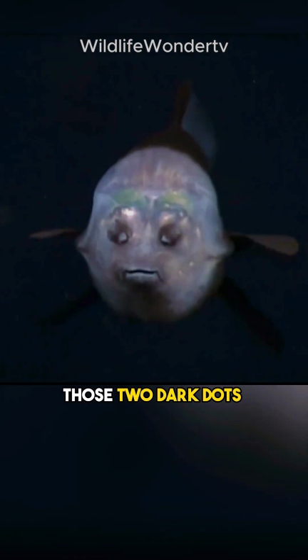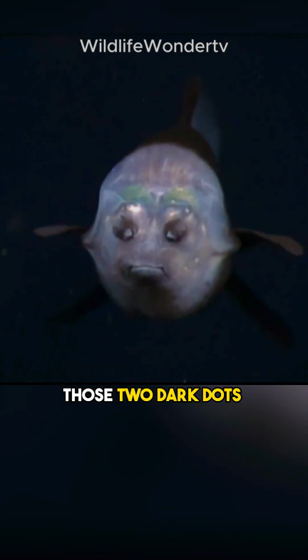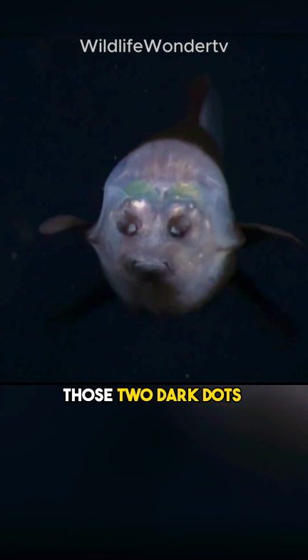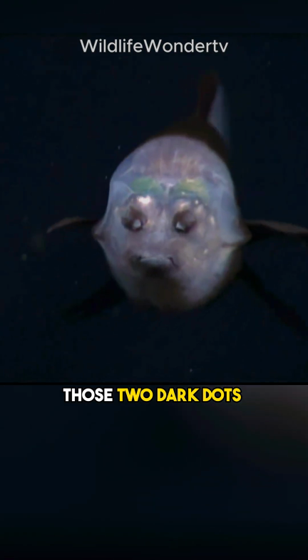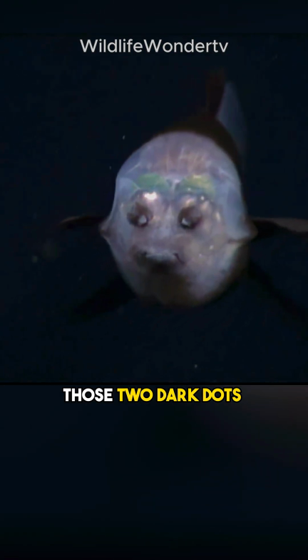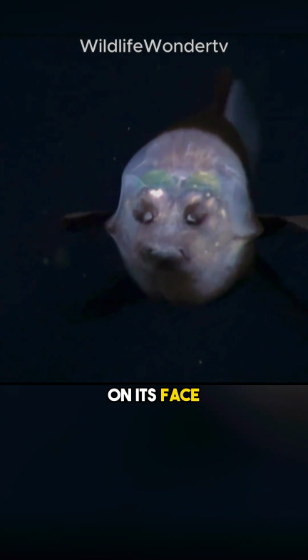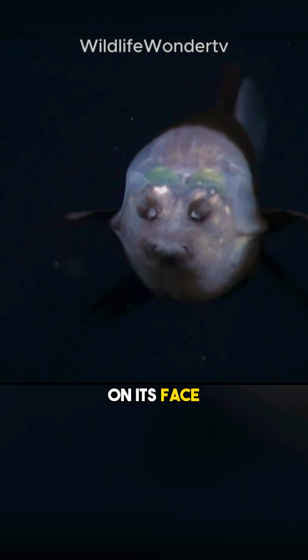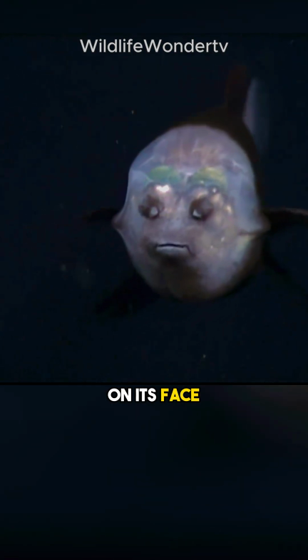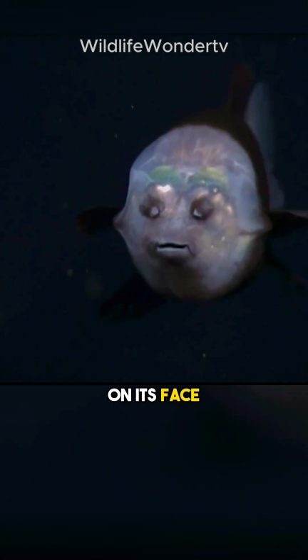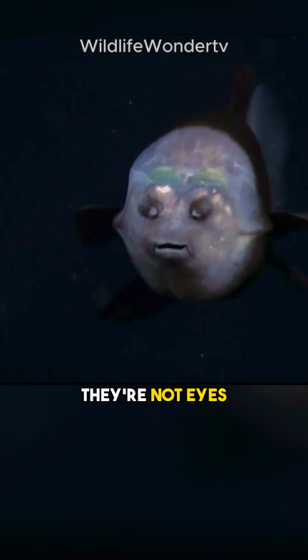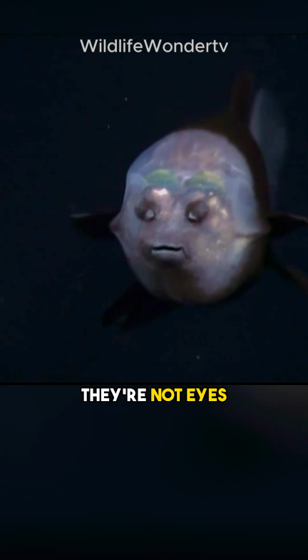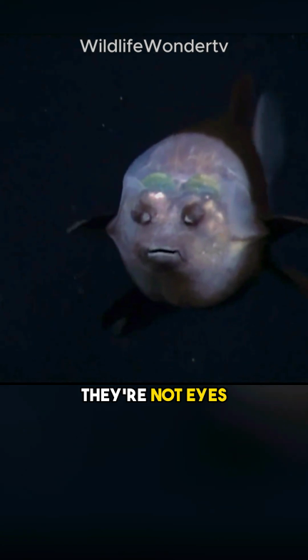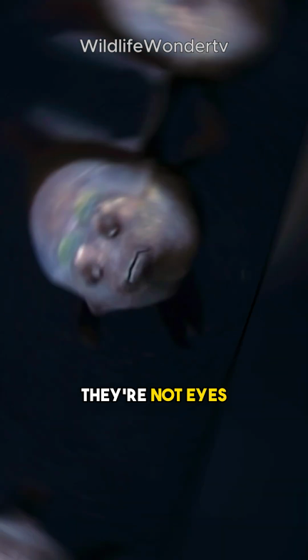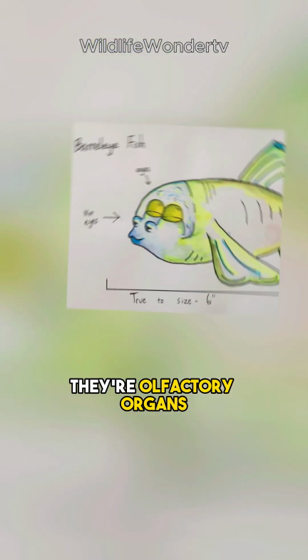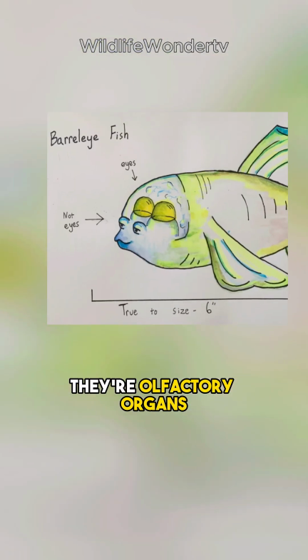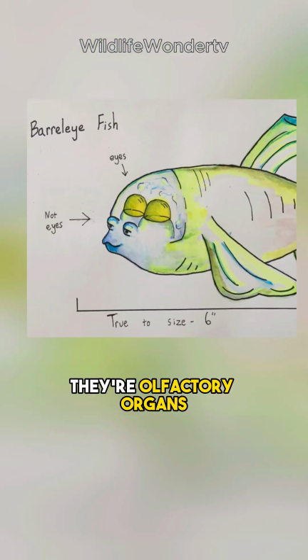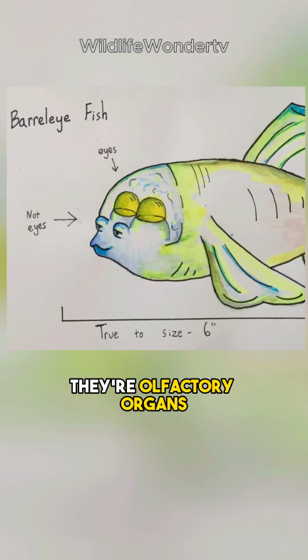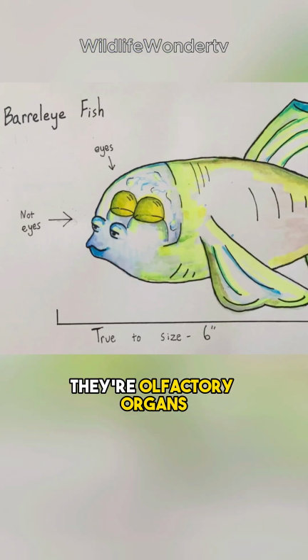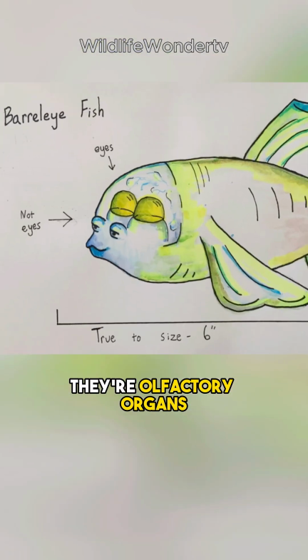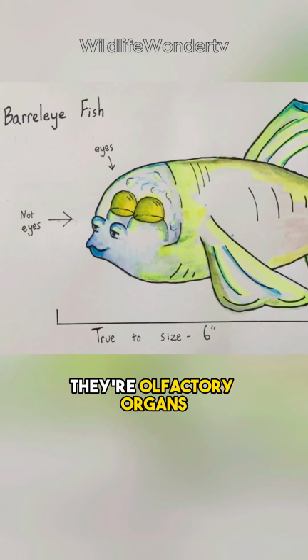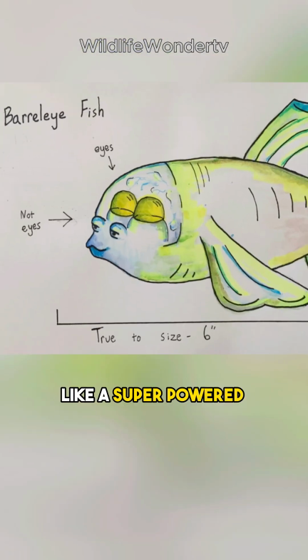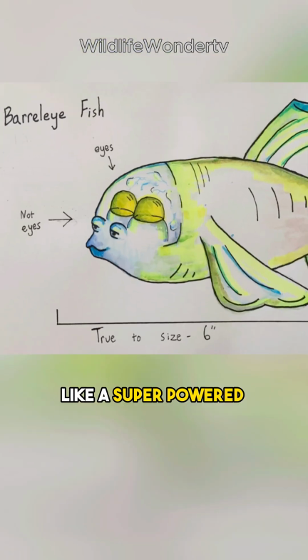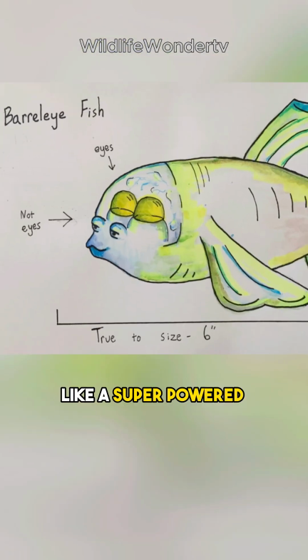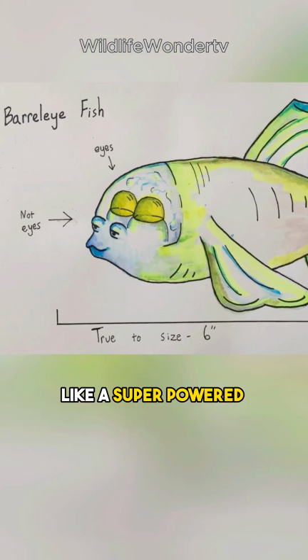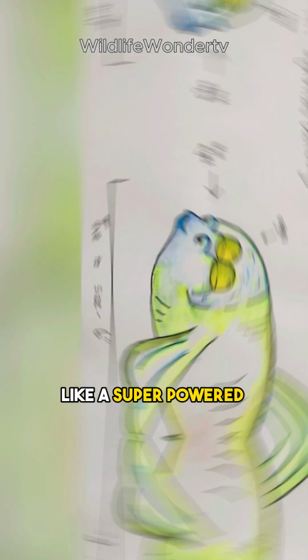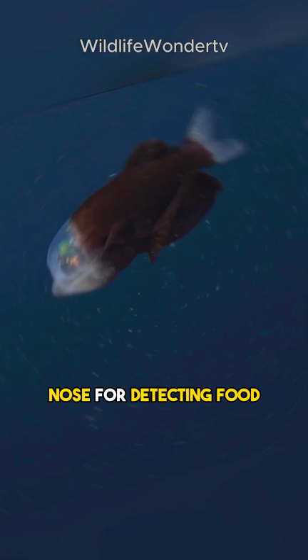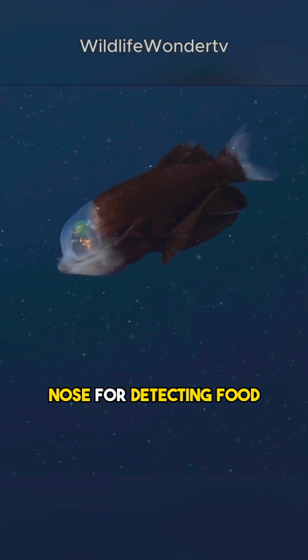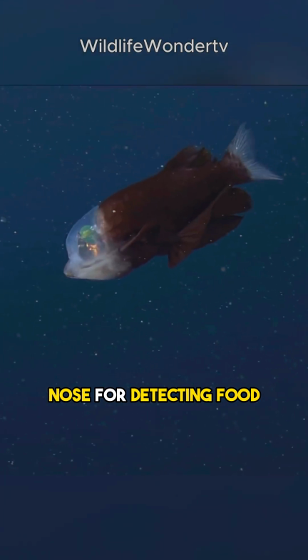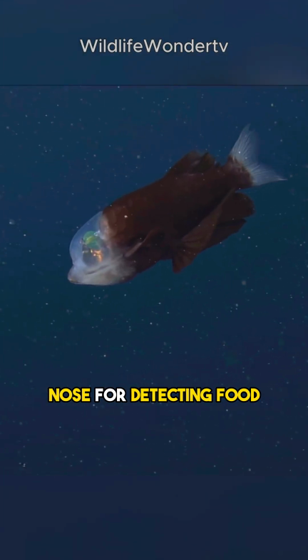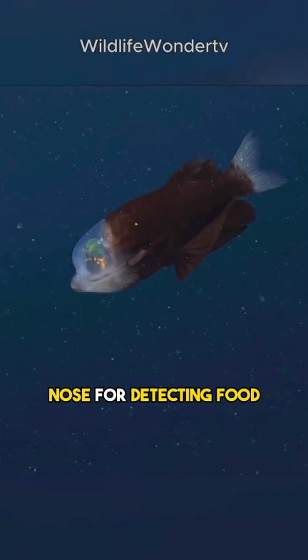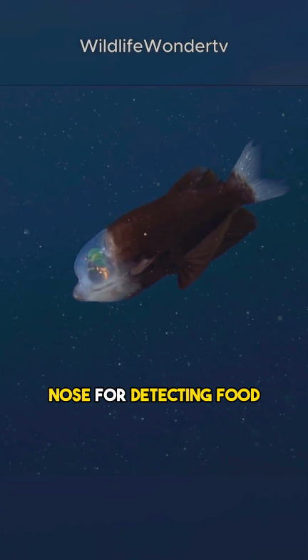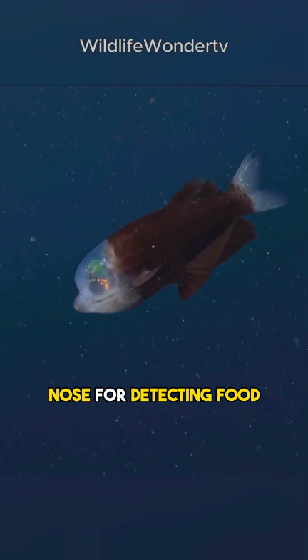Those two dark dots on its face? They're not eyes — they're olfactory organs, like a super-powered nose for detecting food.